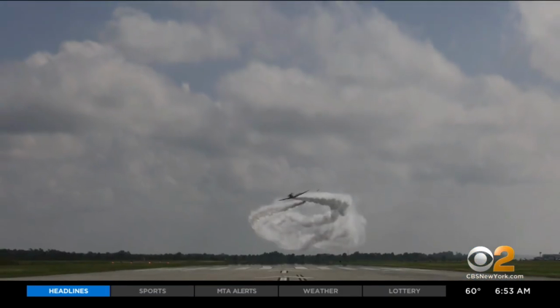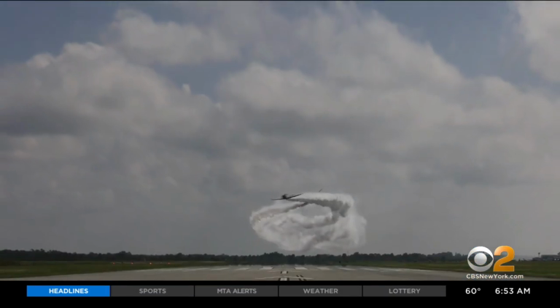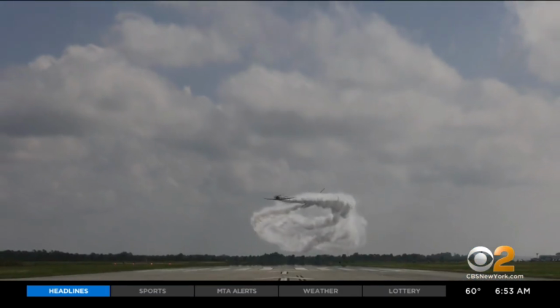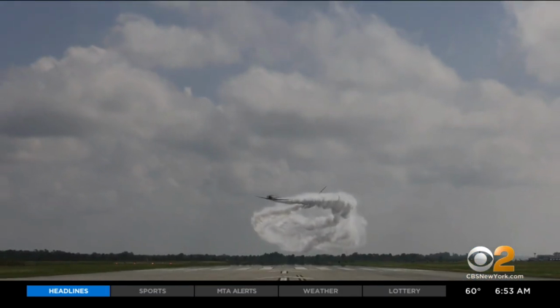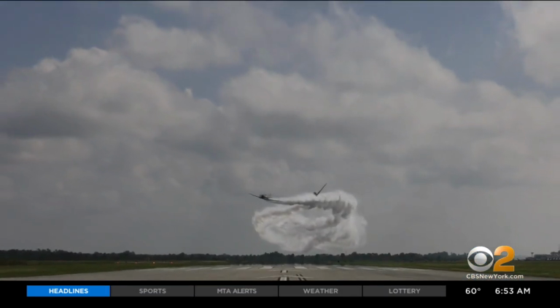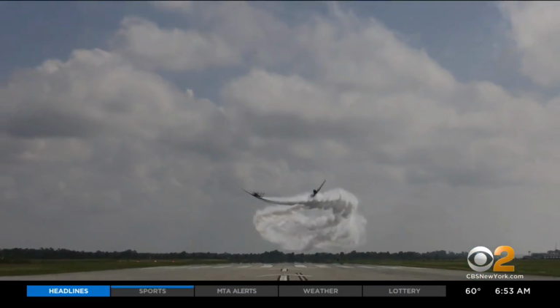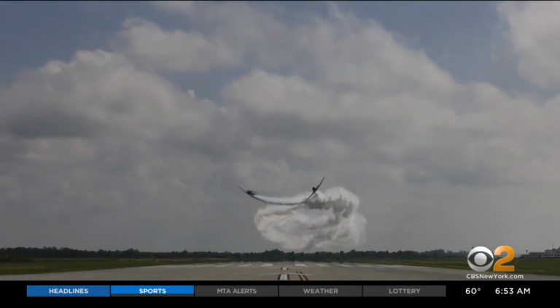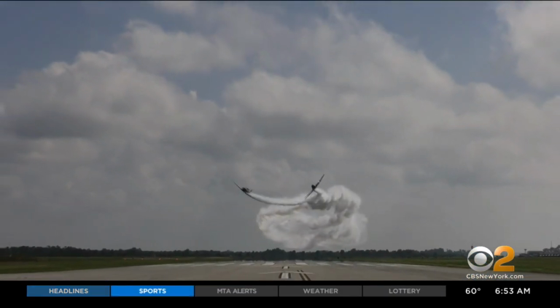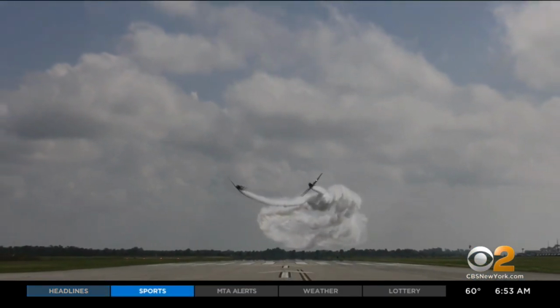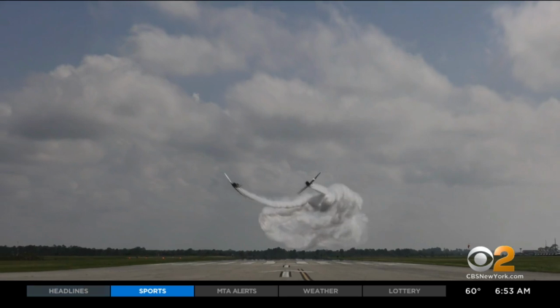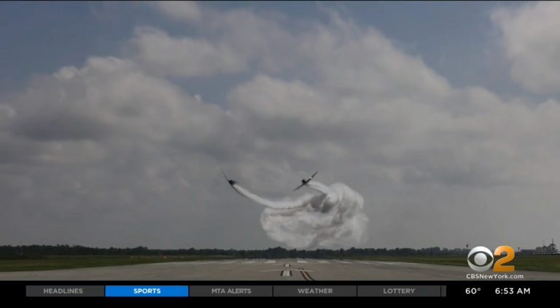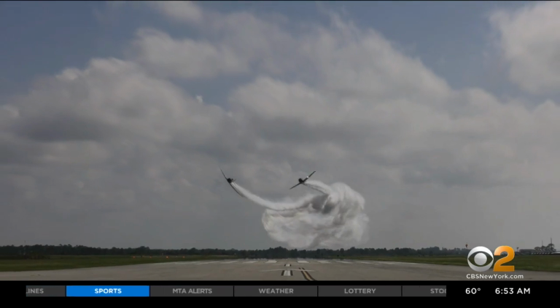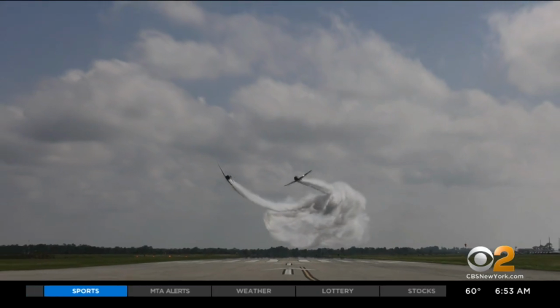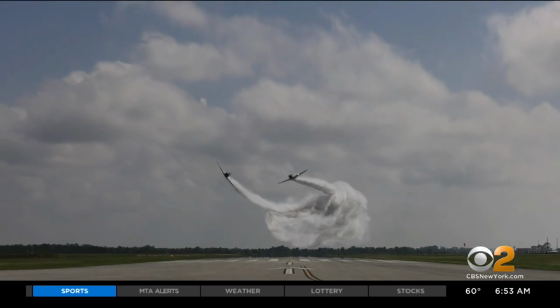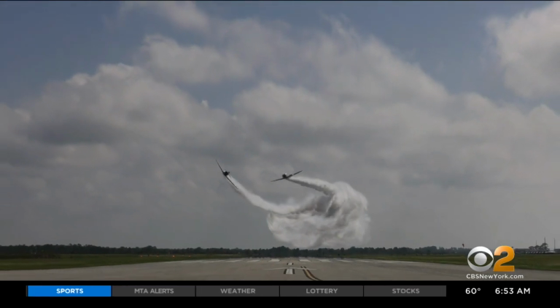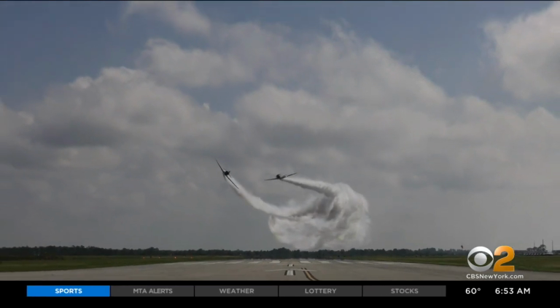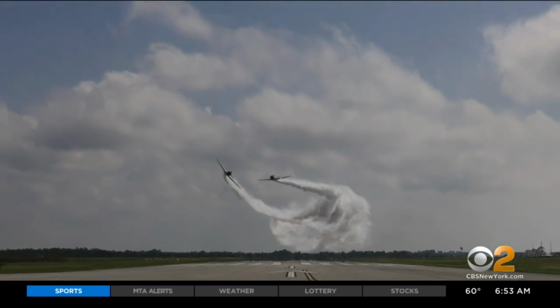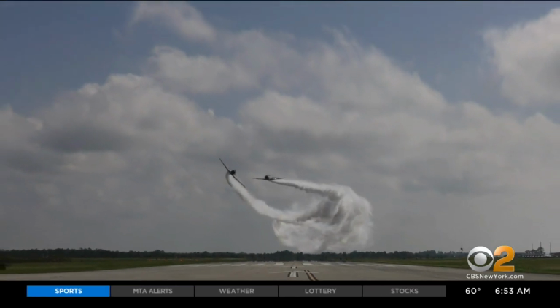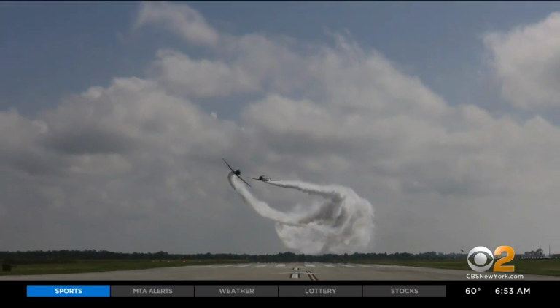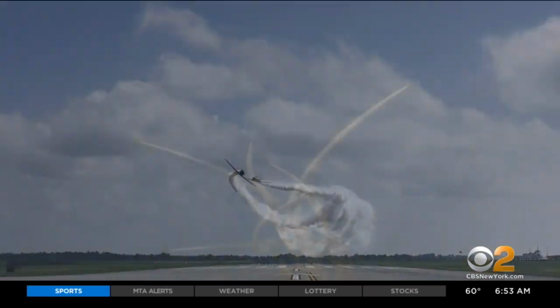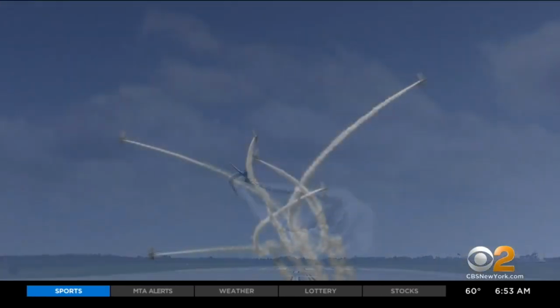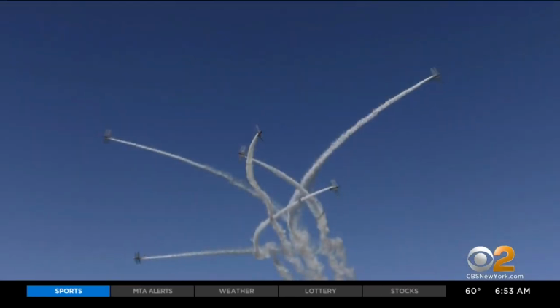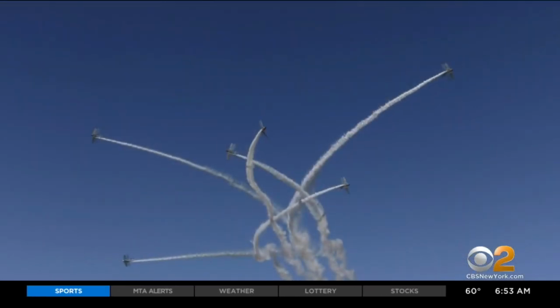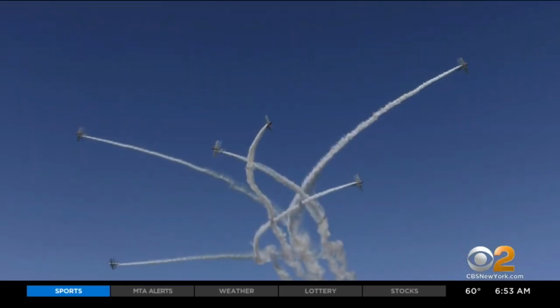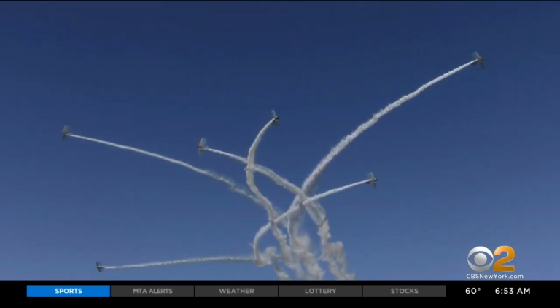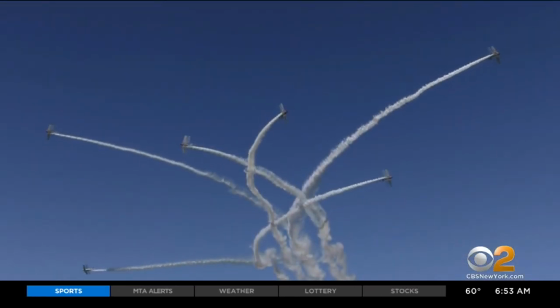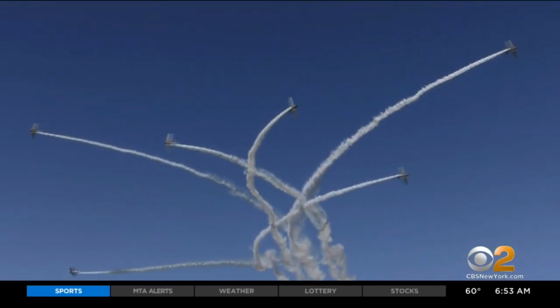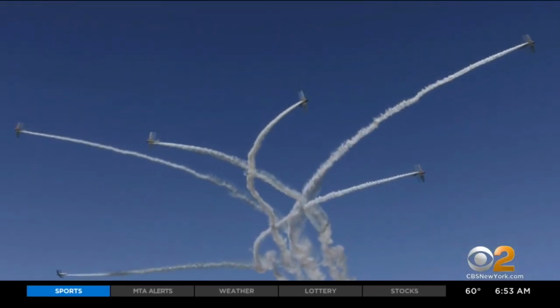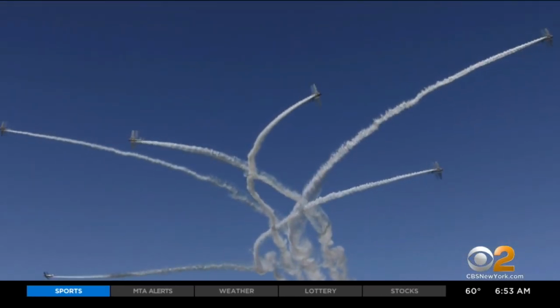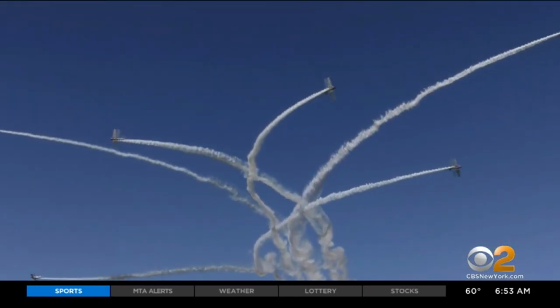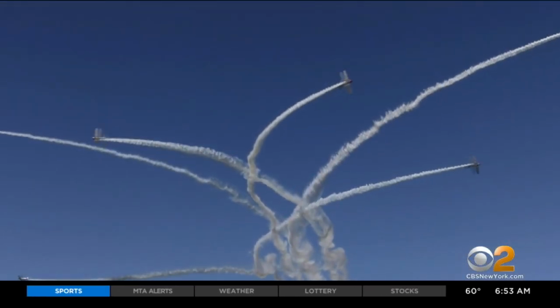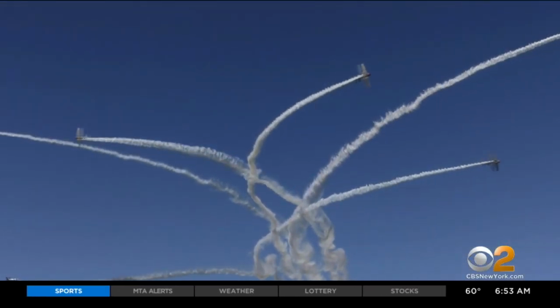The team performs low-altitude precision formation flying, and, of course, sky-typing.